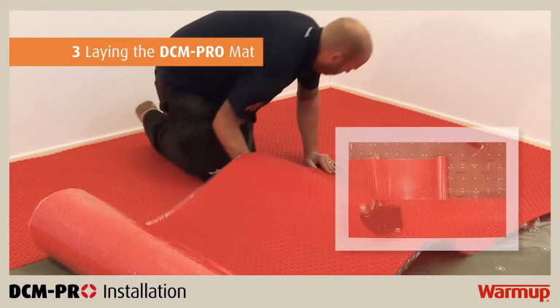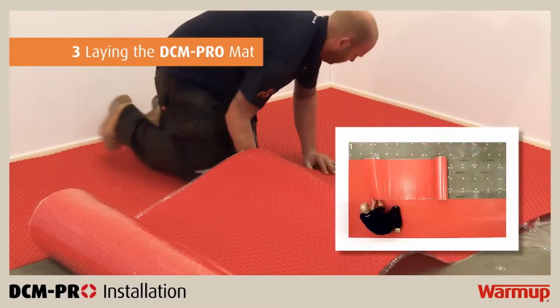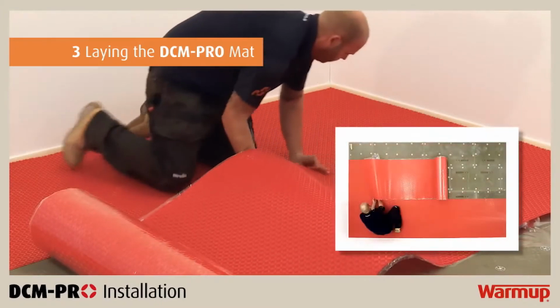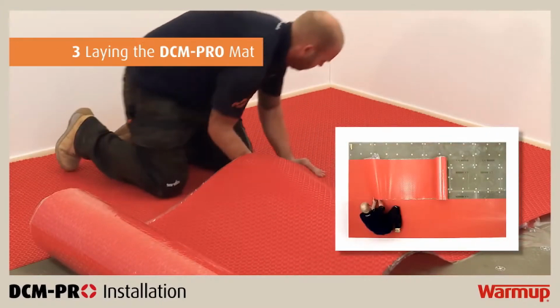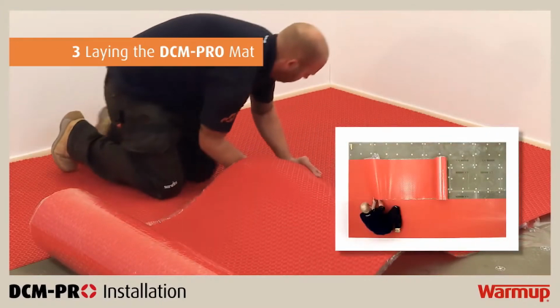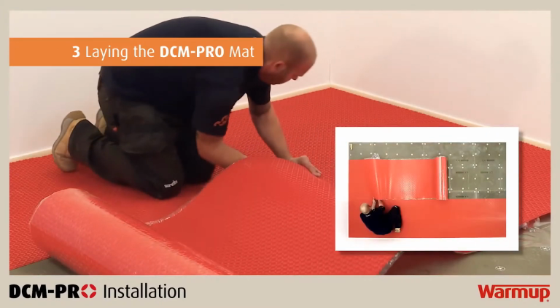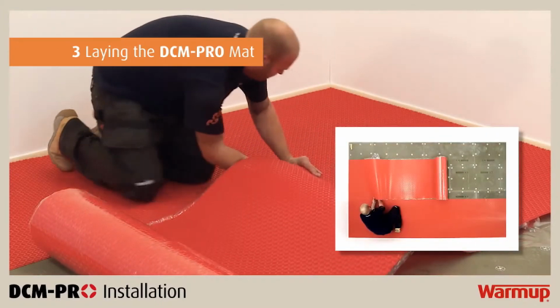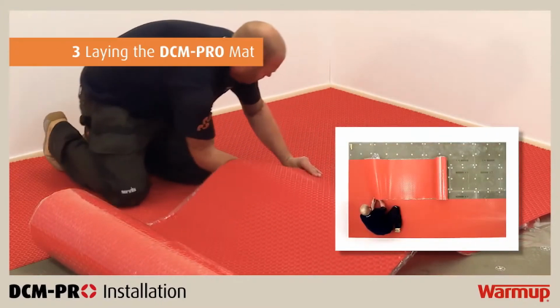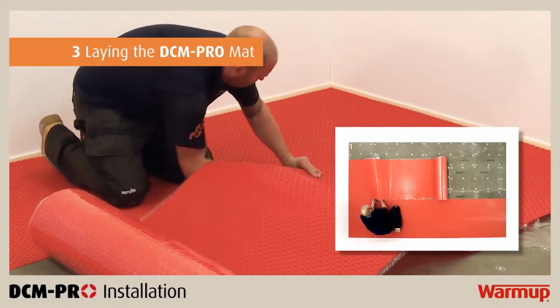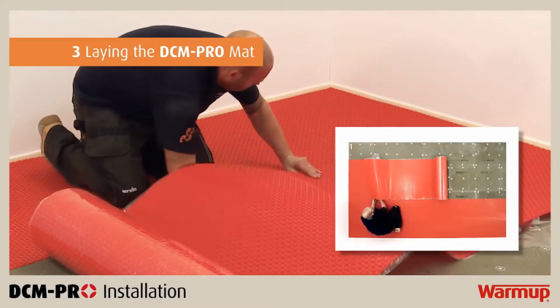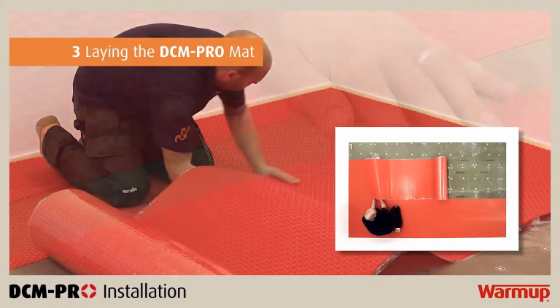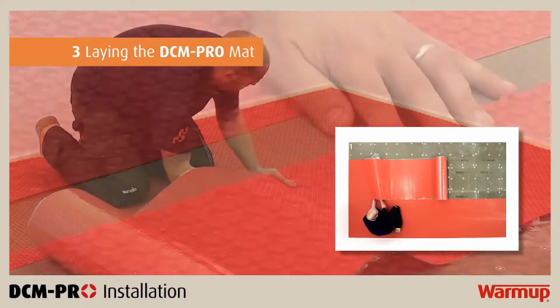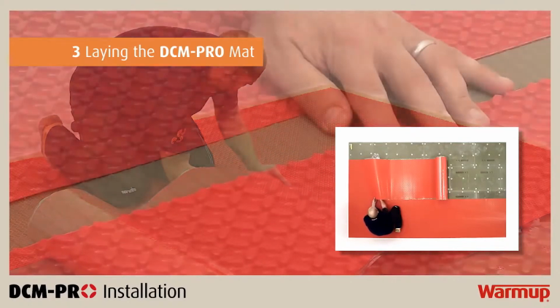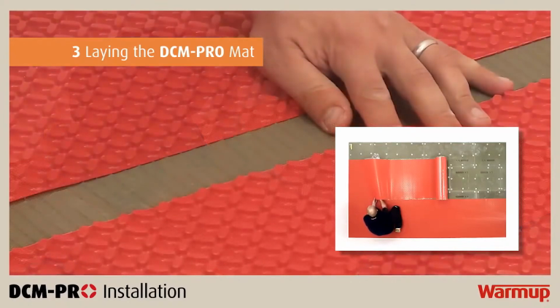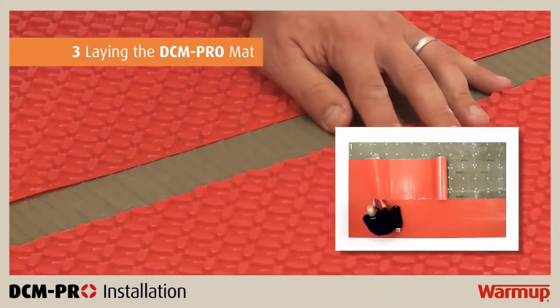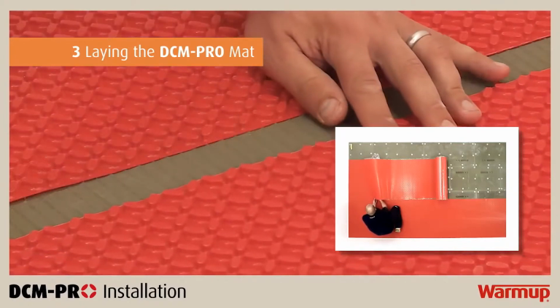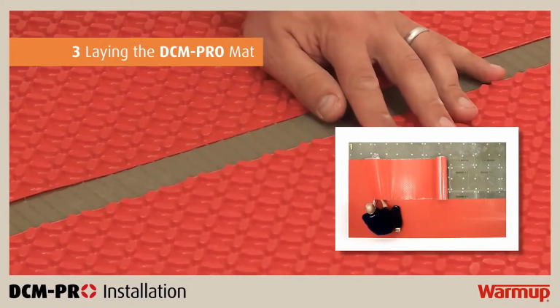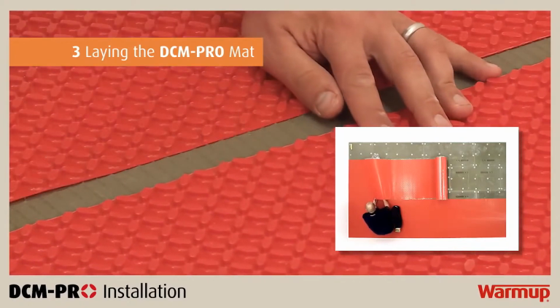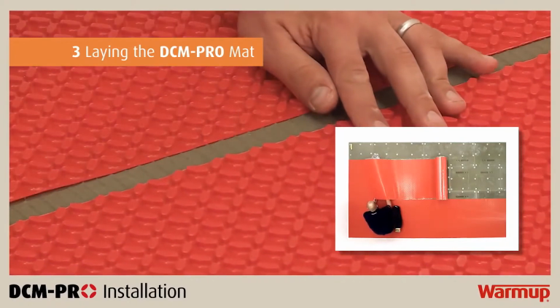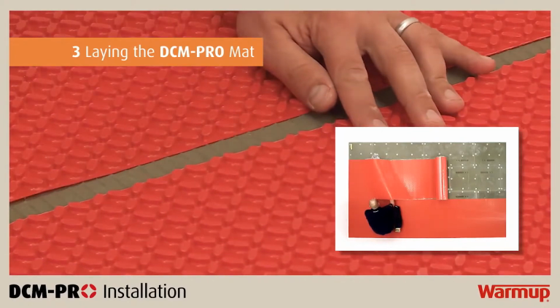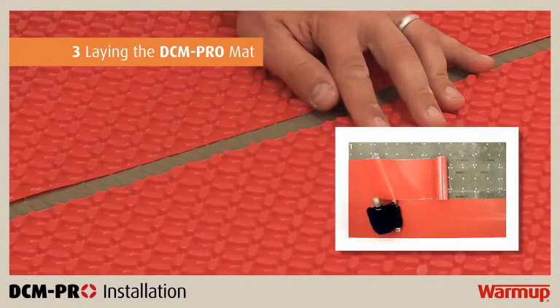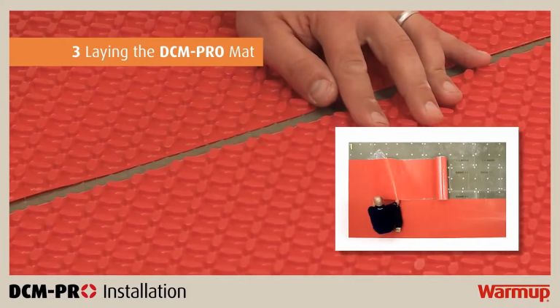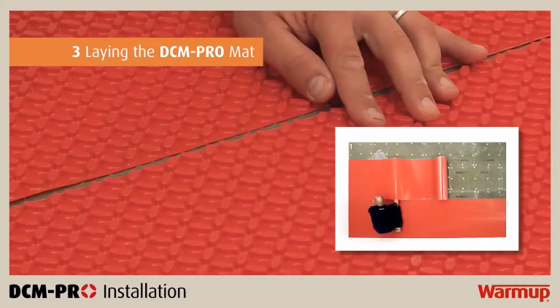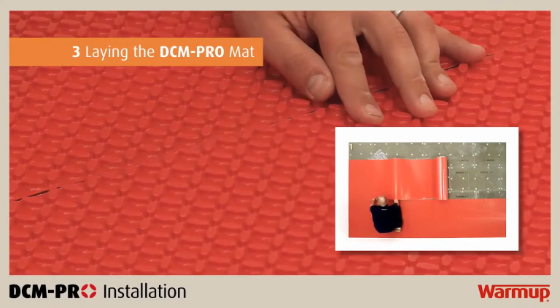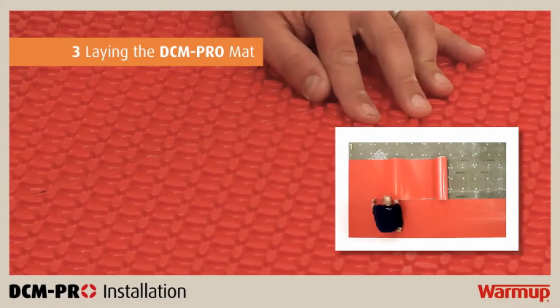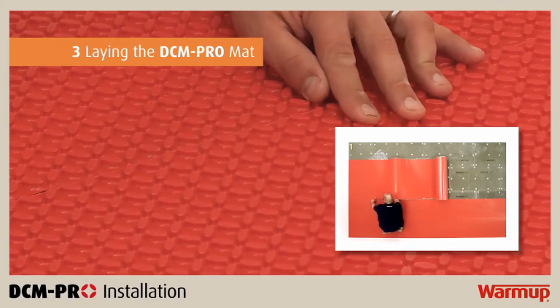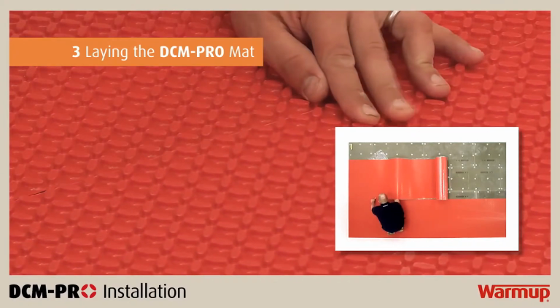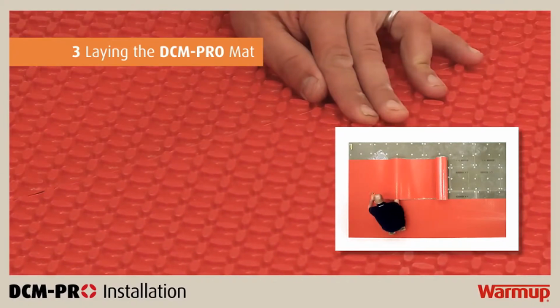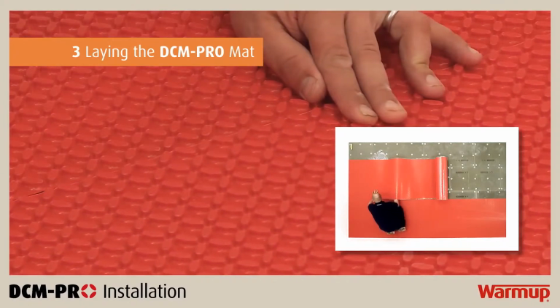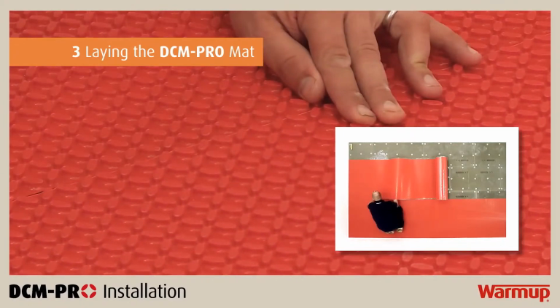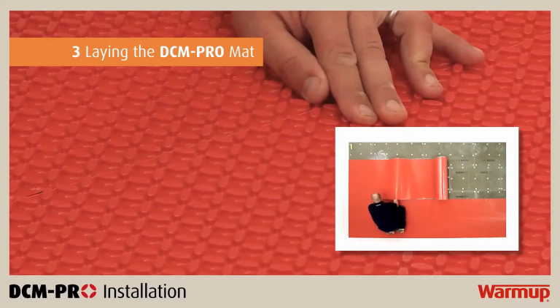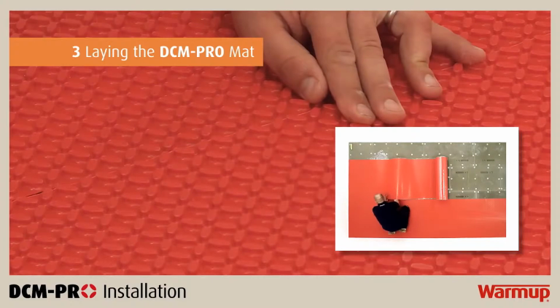When laying subsequent runs of the mat, ensure that they are tightly butted up together and that the castellations of the mats are aligned.